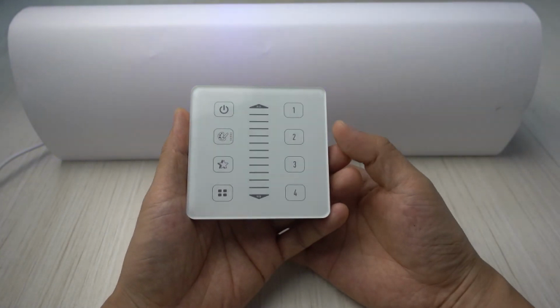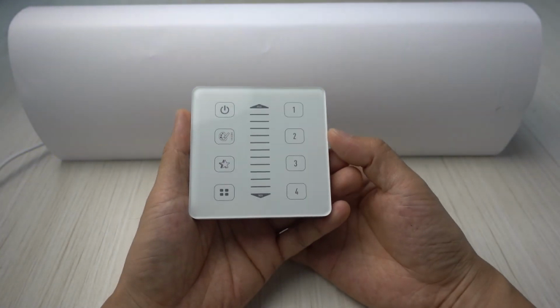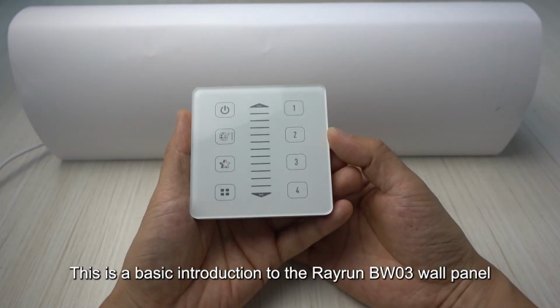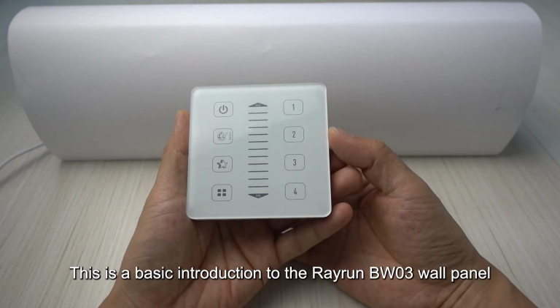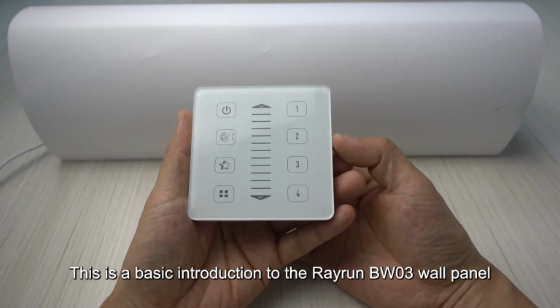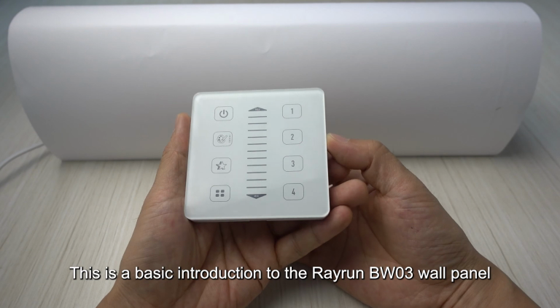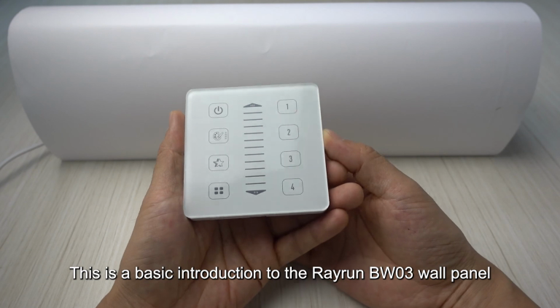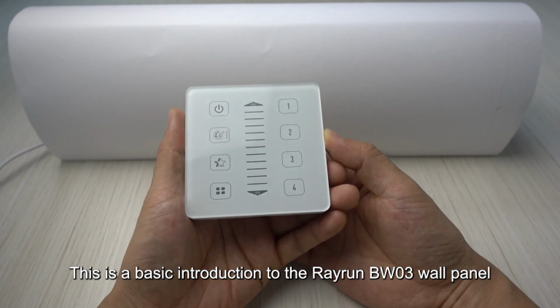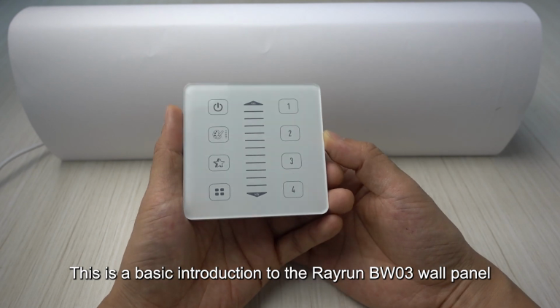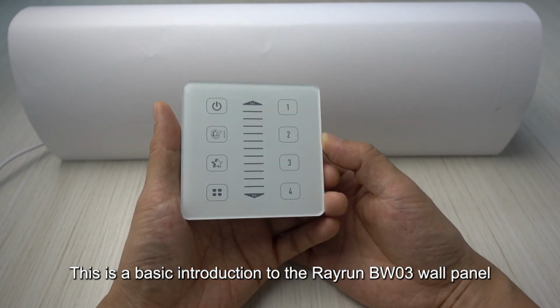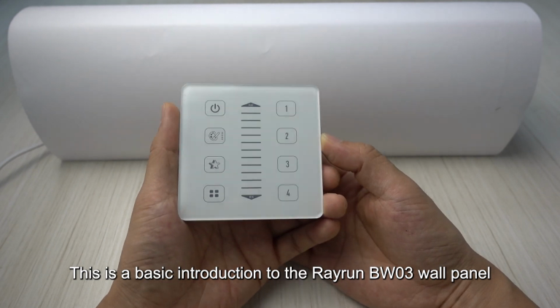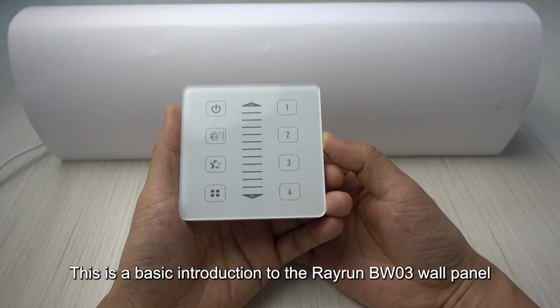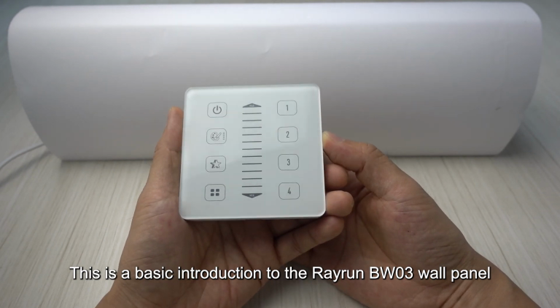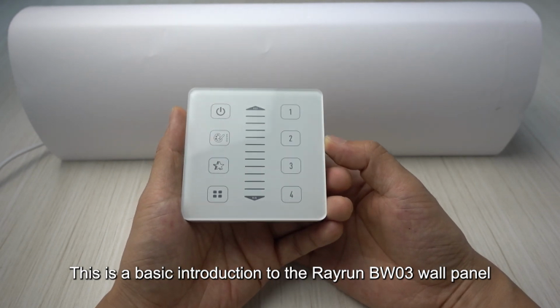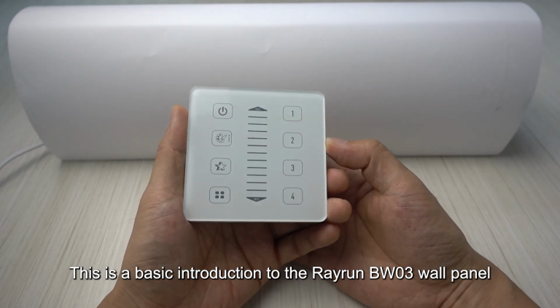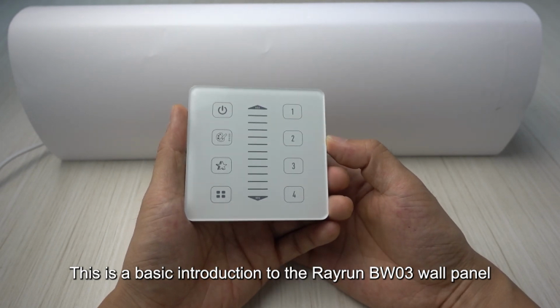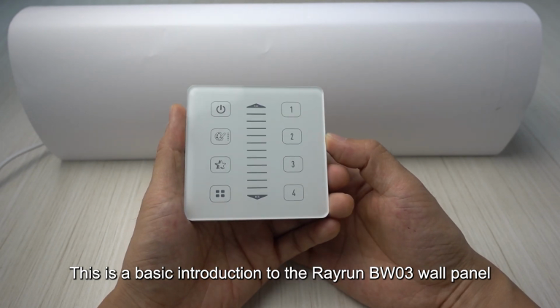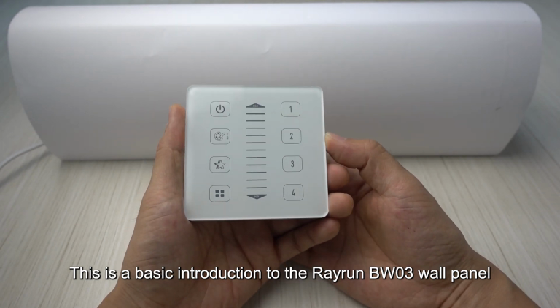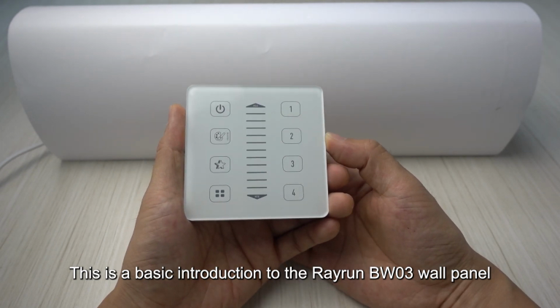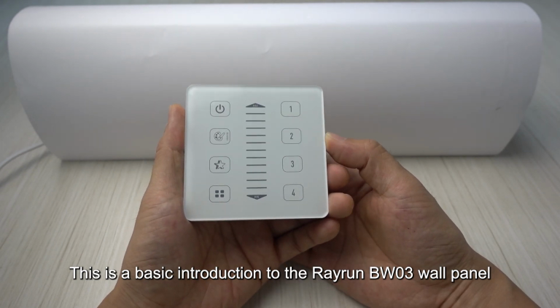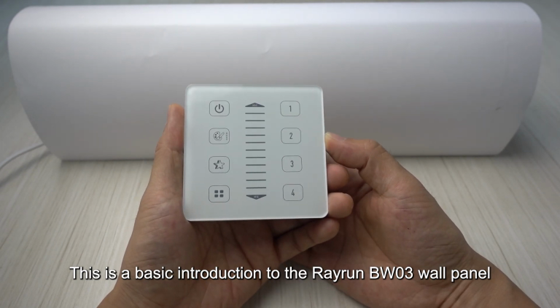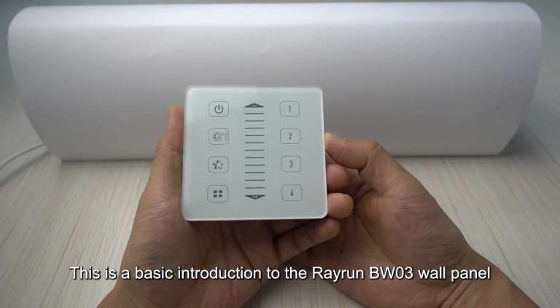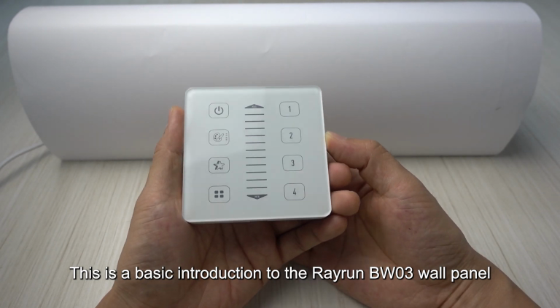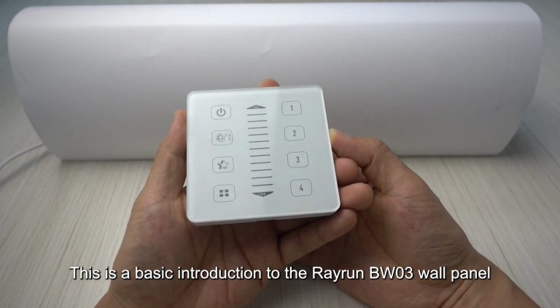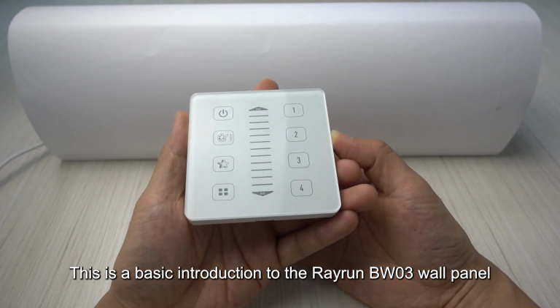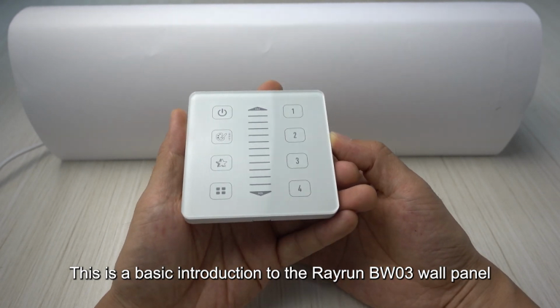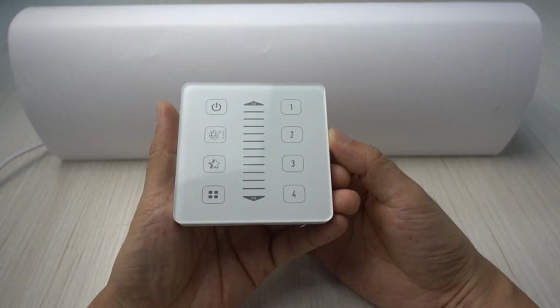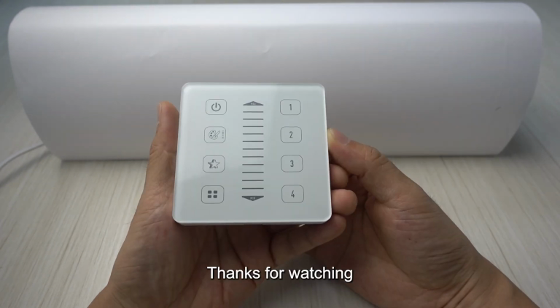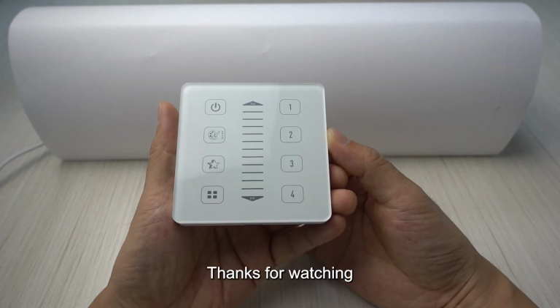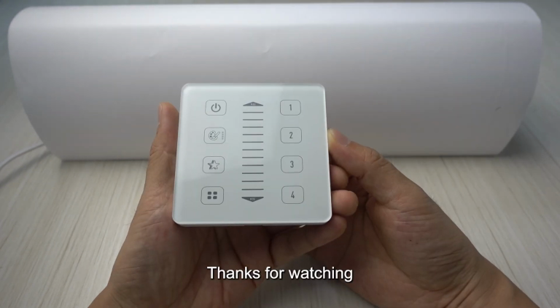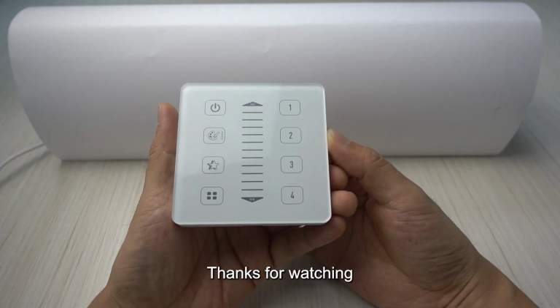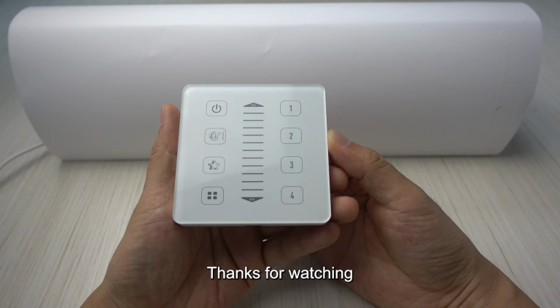That's a basic introduction to the Rayrun BW-03 wall panel. Thank you for watching.